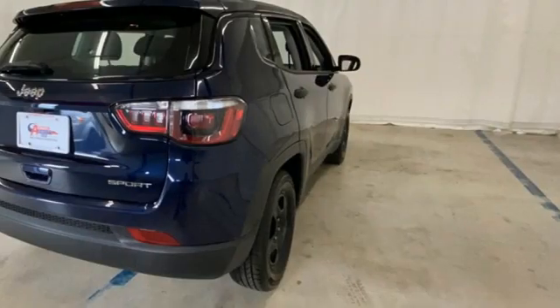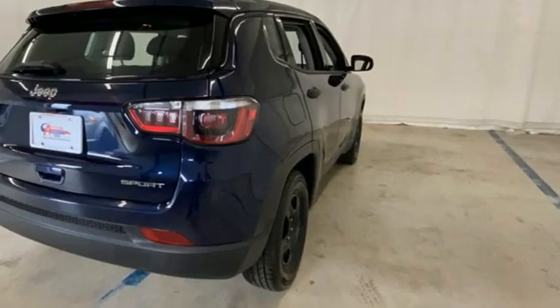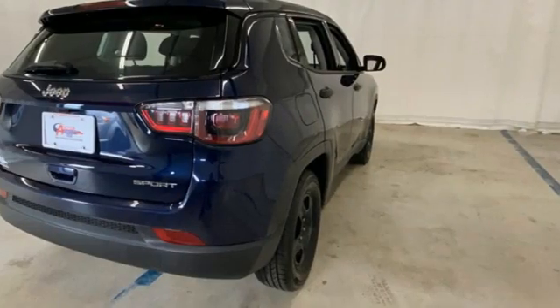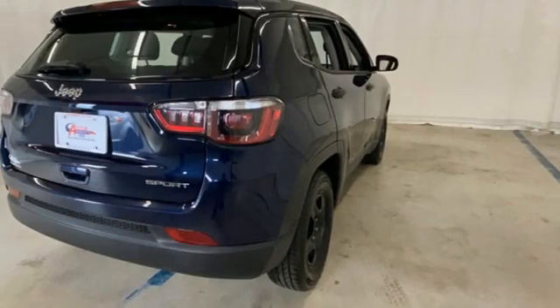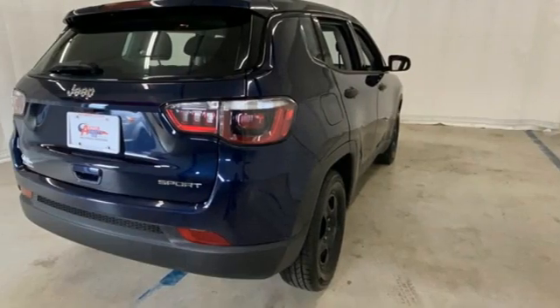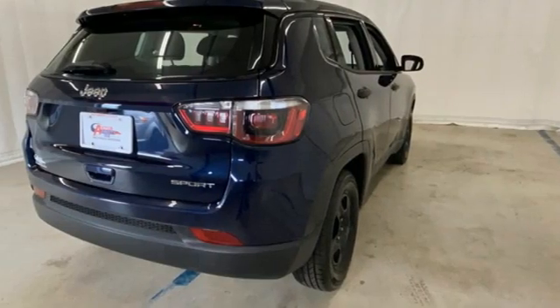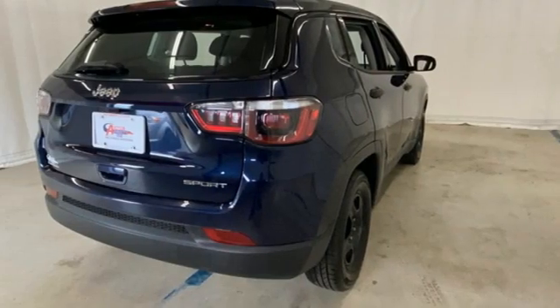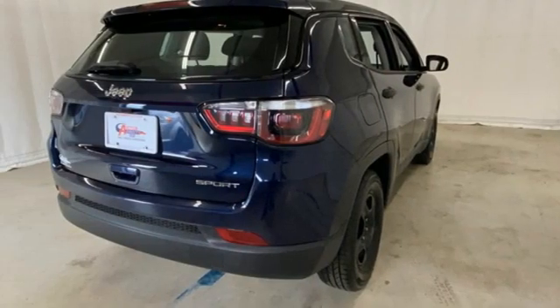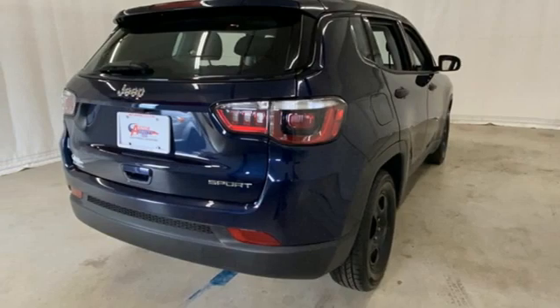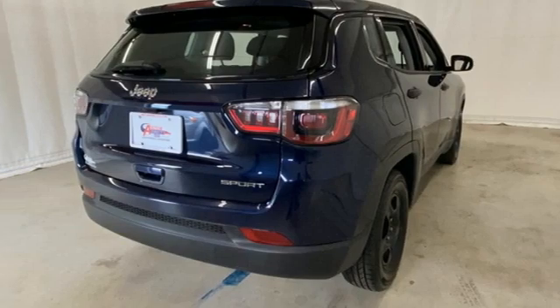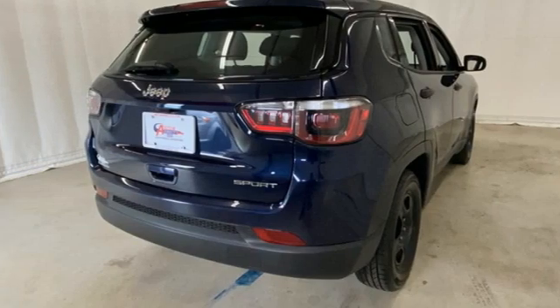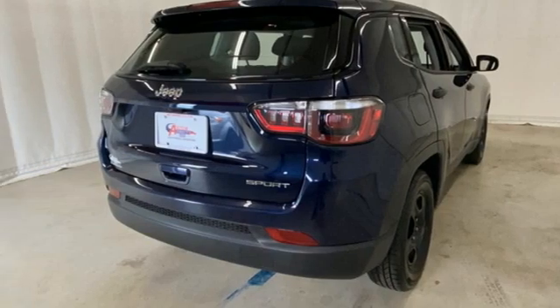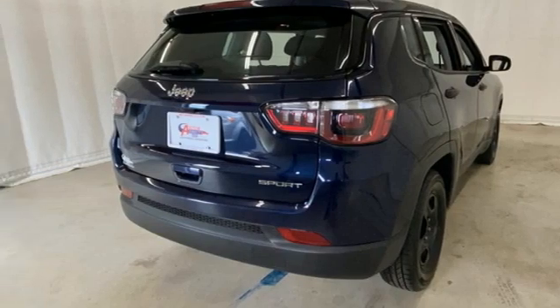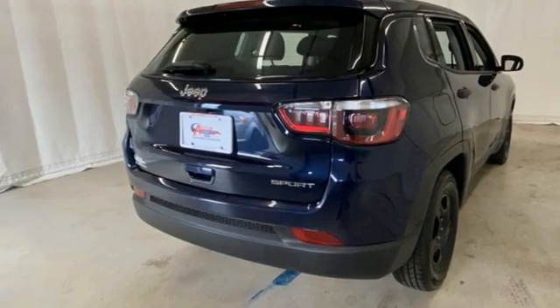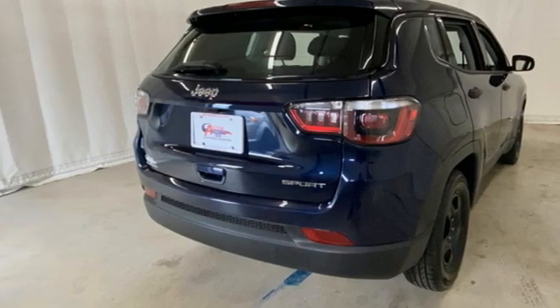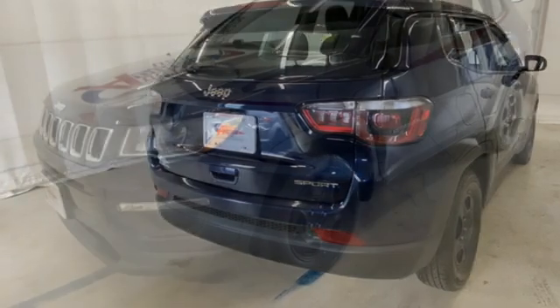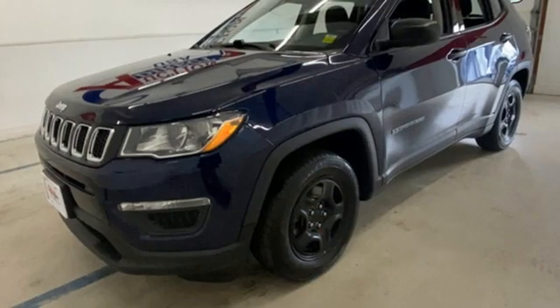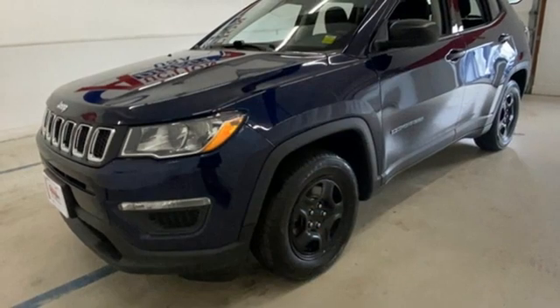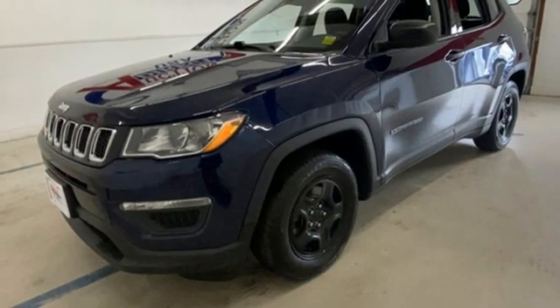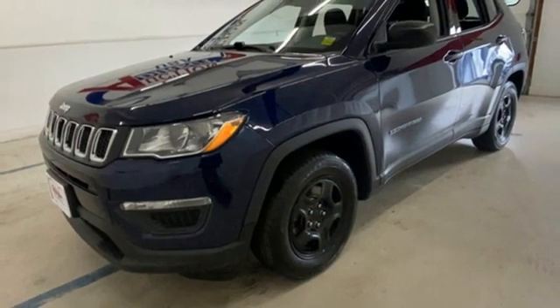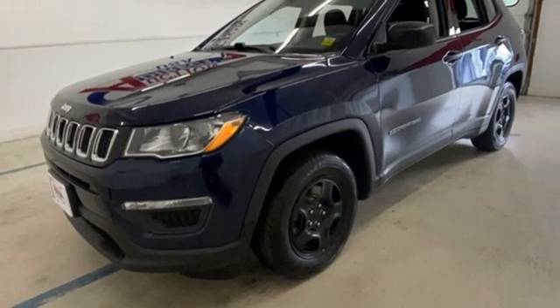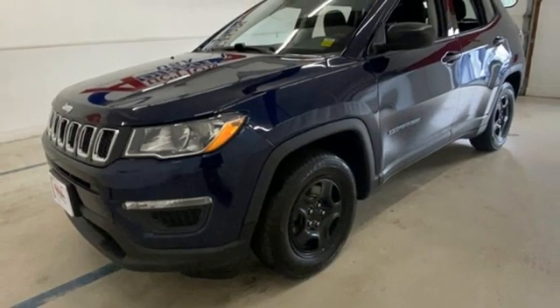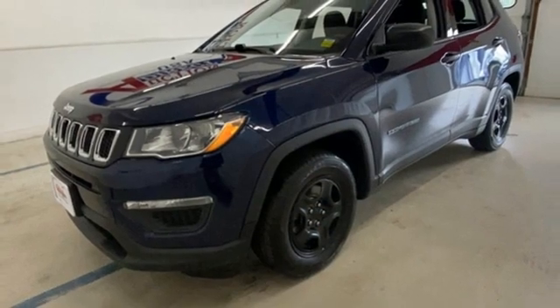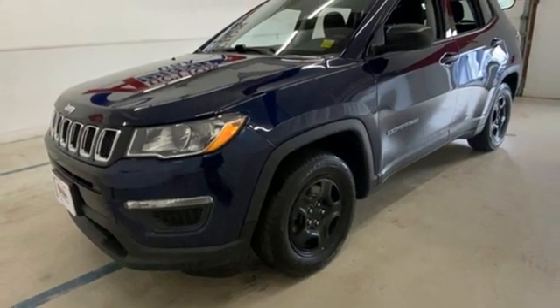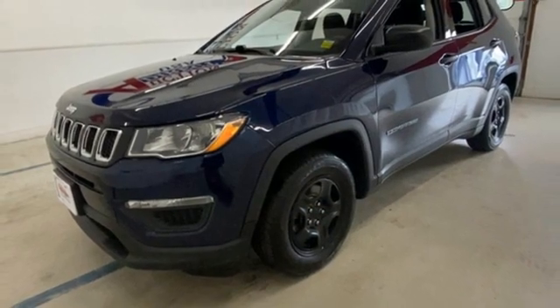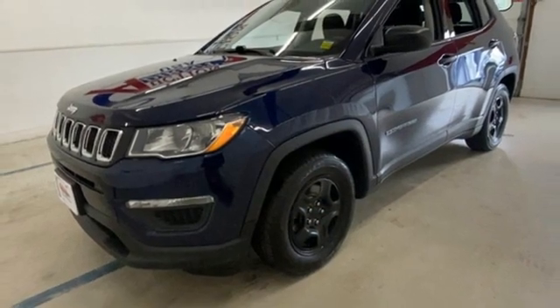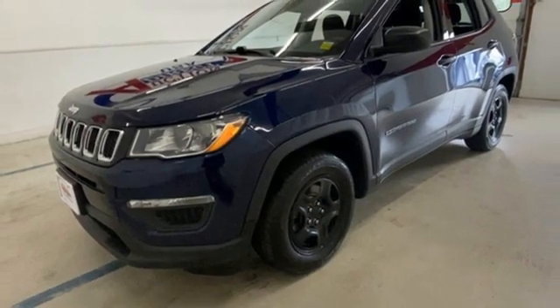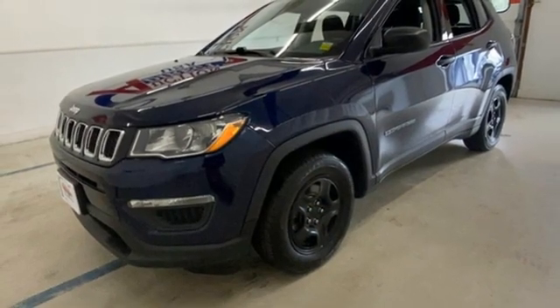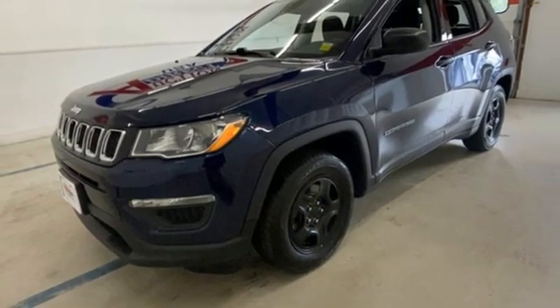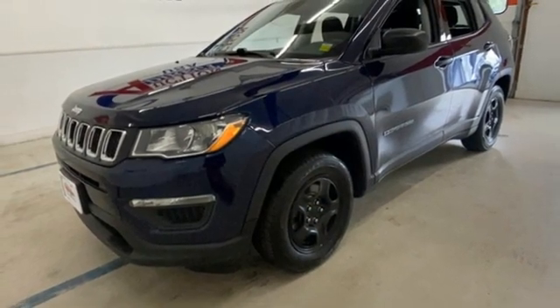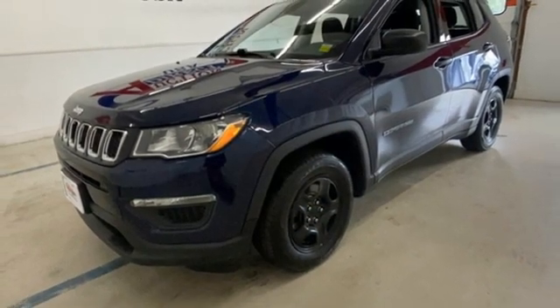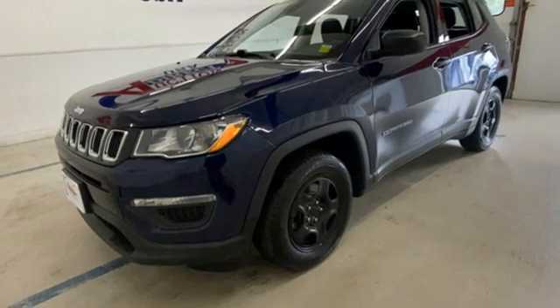Everywhere you want to go, anything you want to do, Jeep takes you there. See what it can do for you when you take it for a test drive.